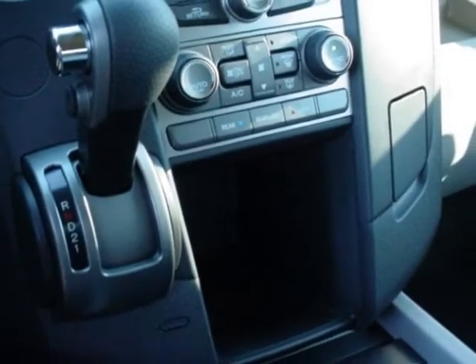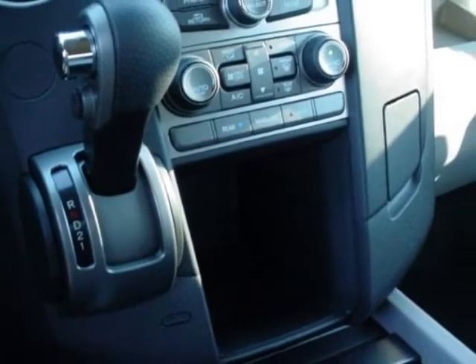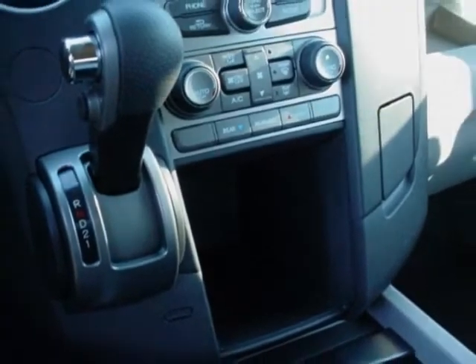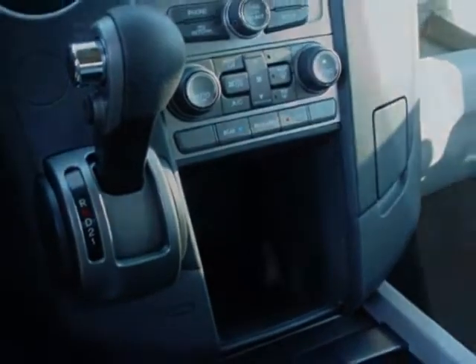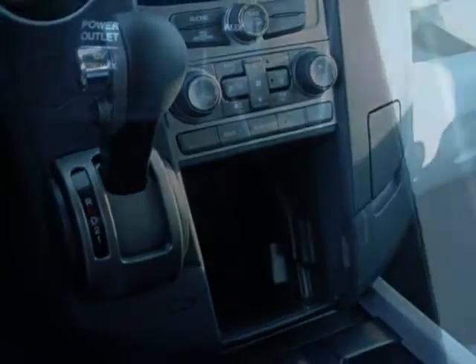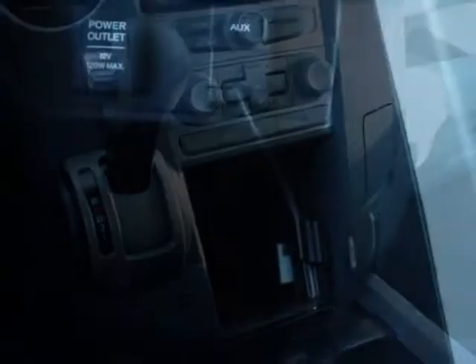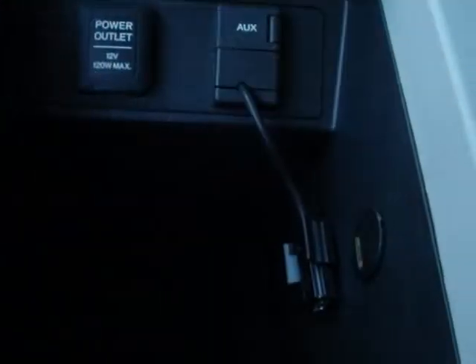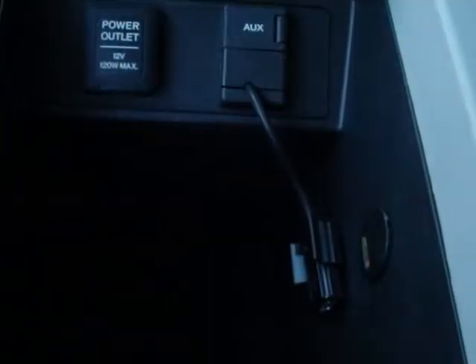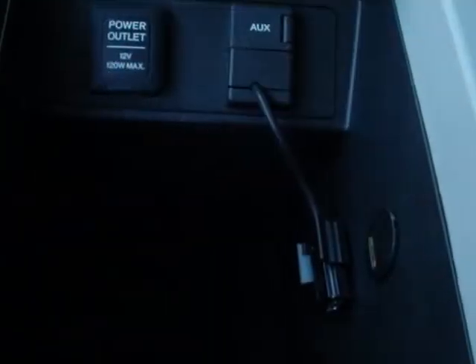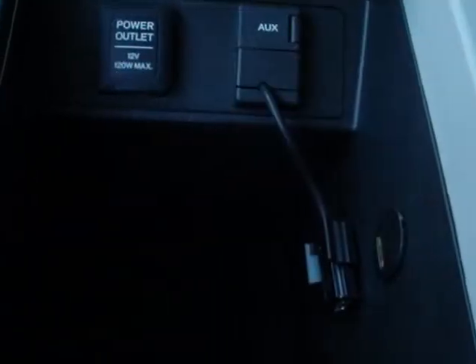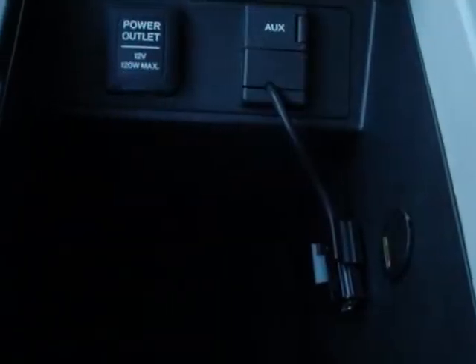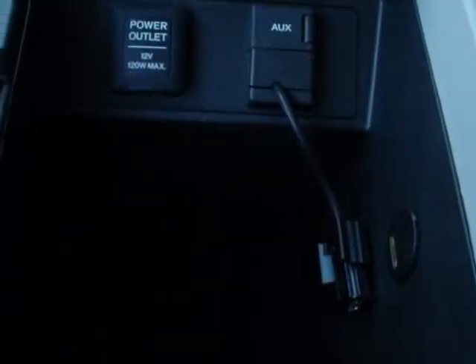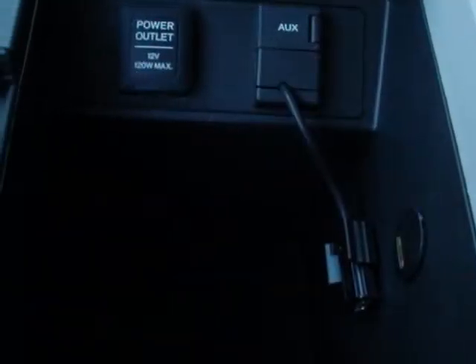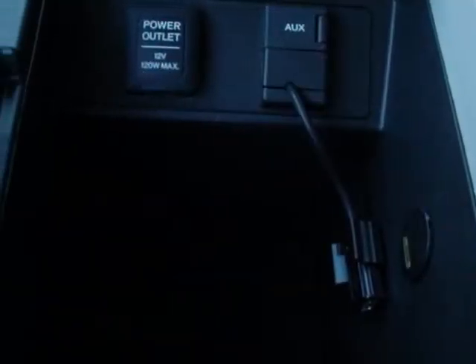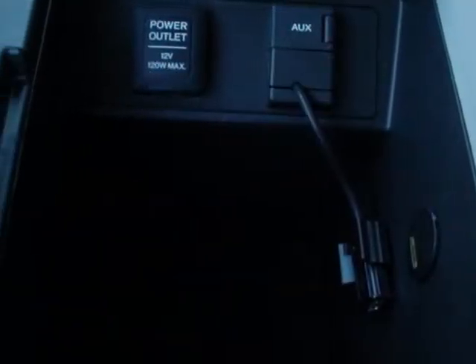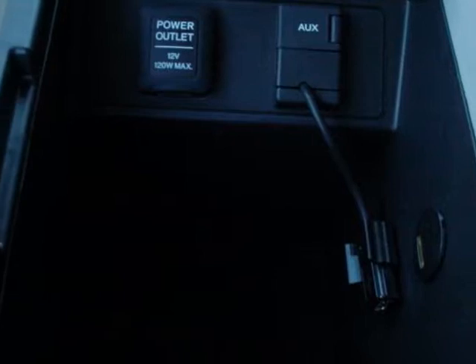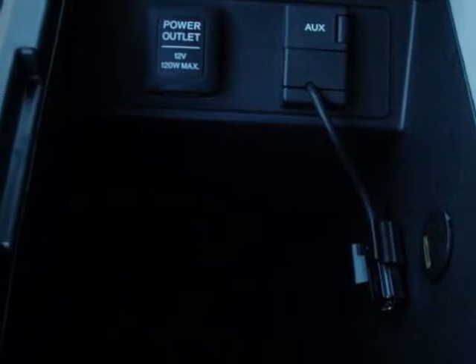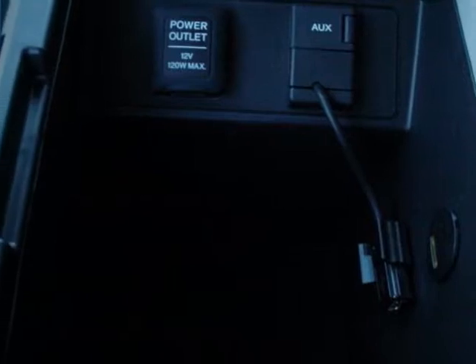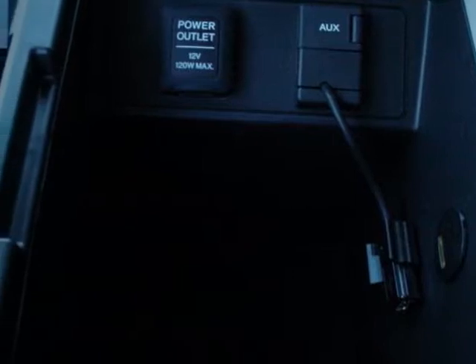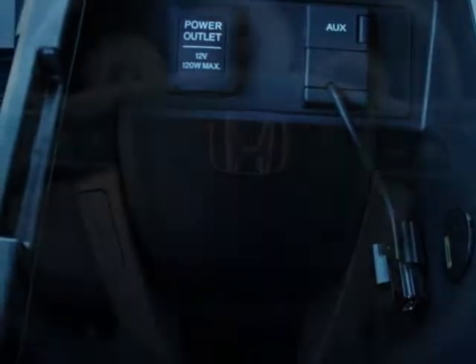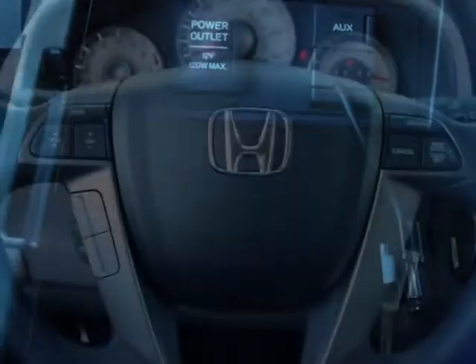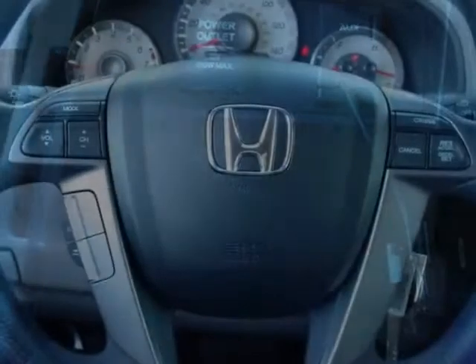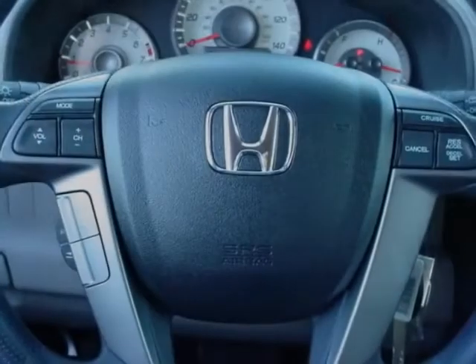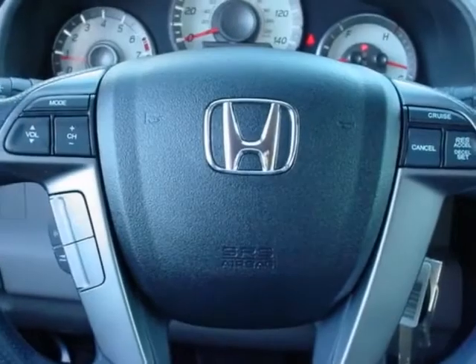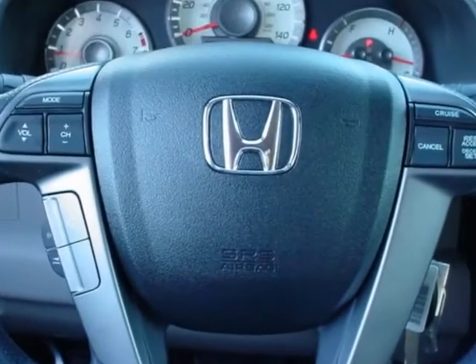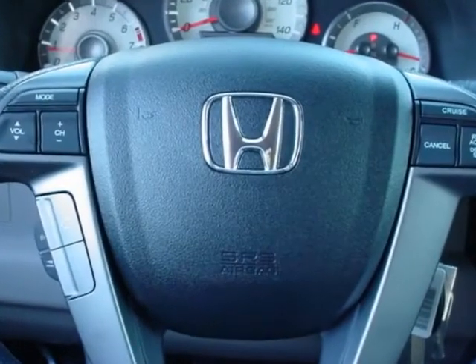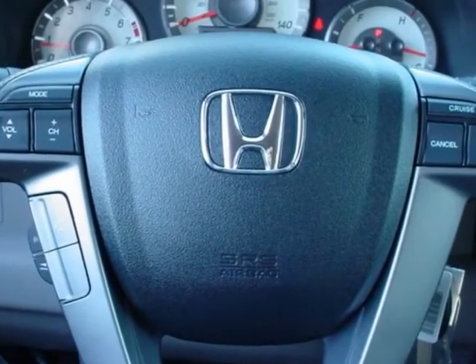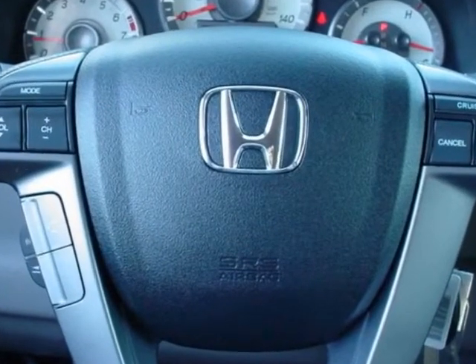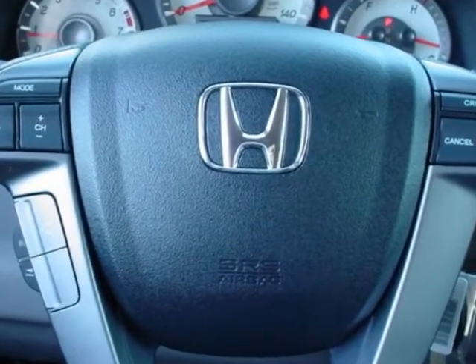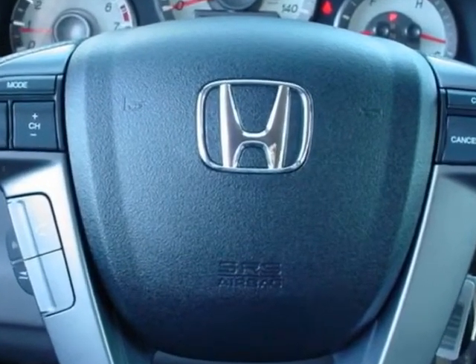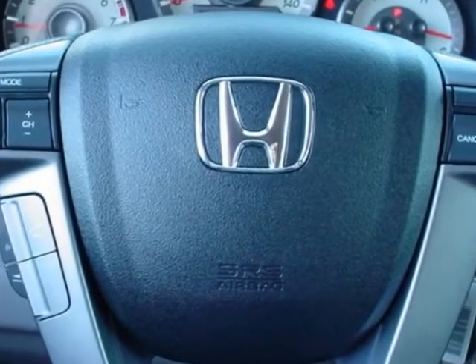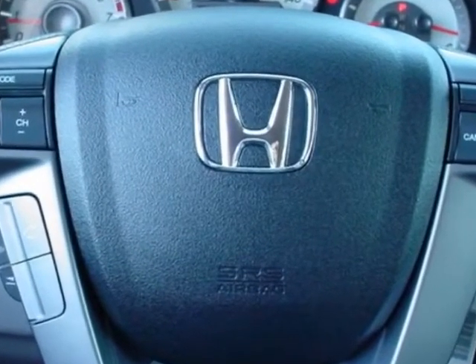Call 888-739-9159 or email our friendly sales staff today to schedule a test drive.